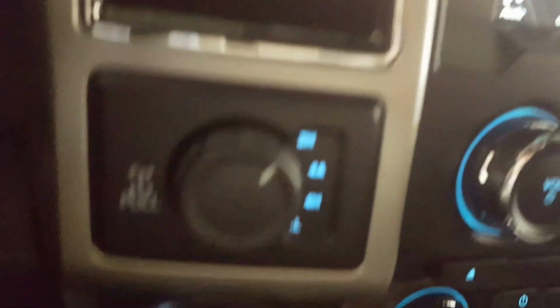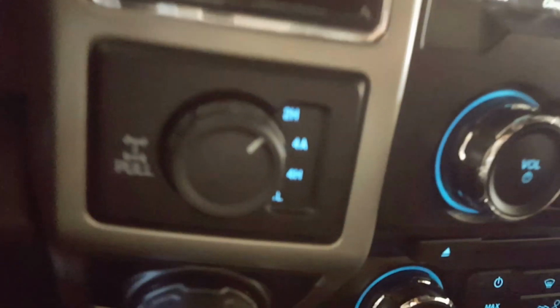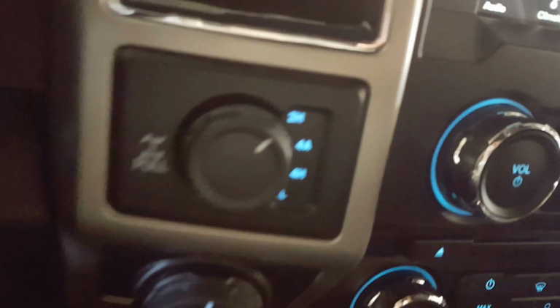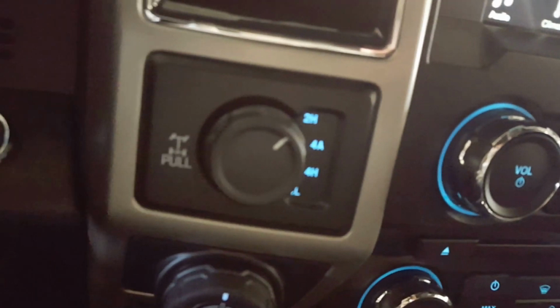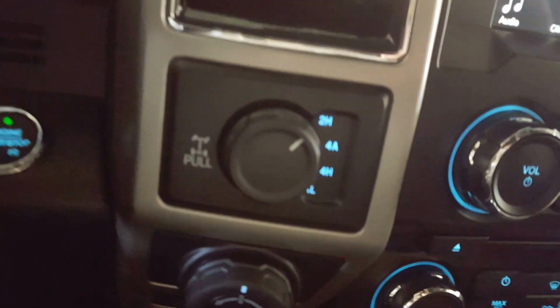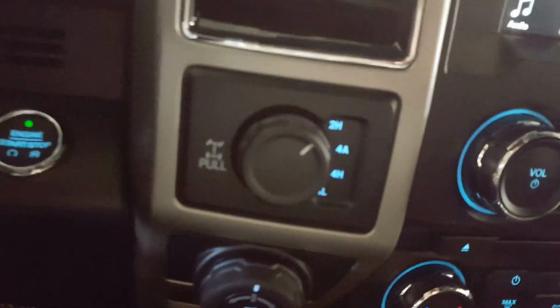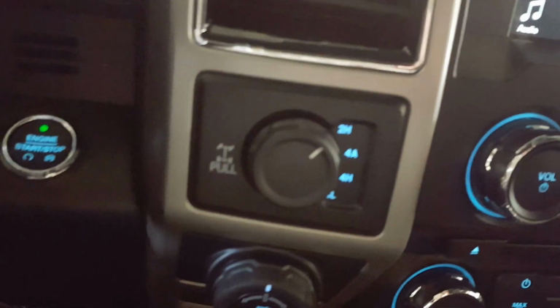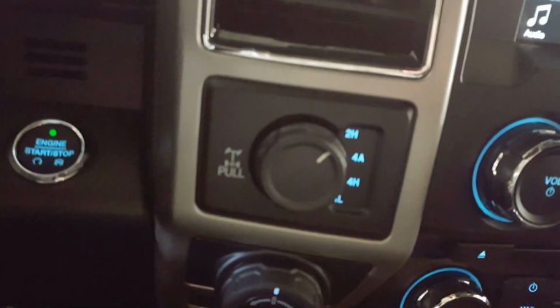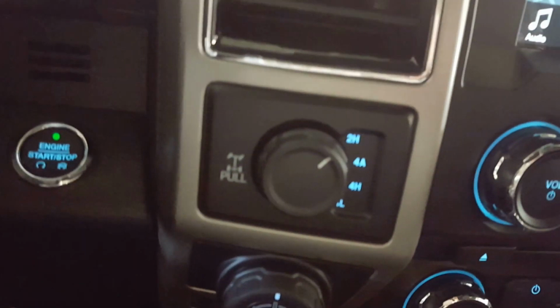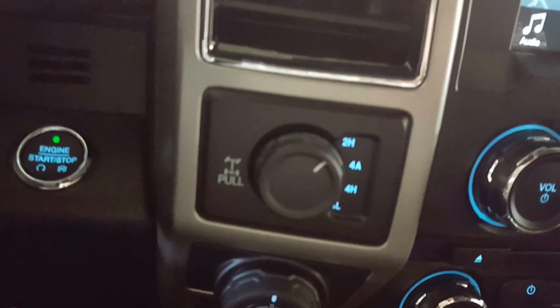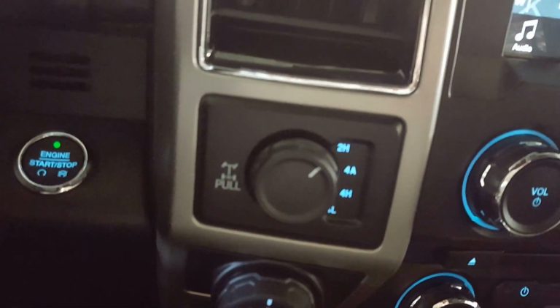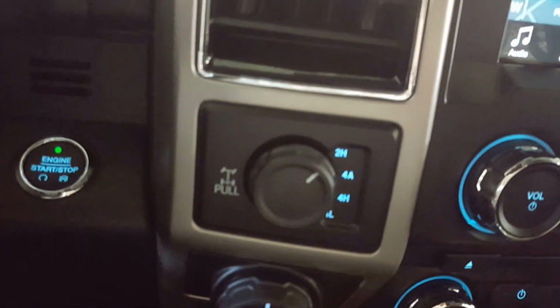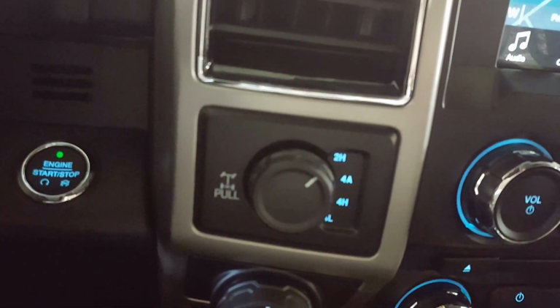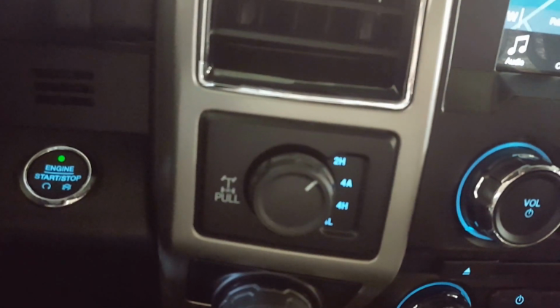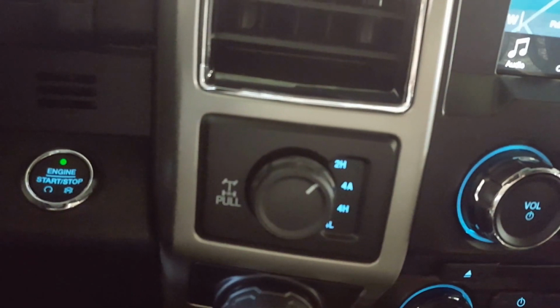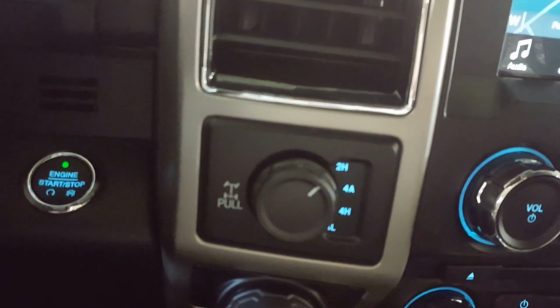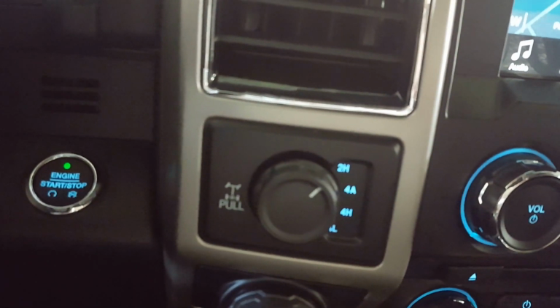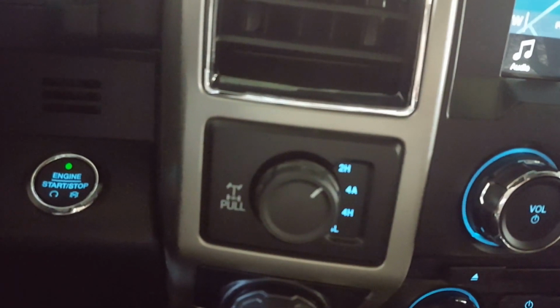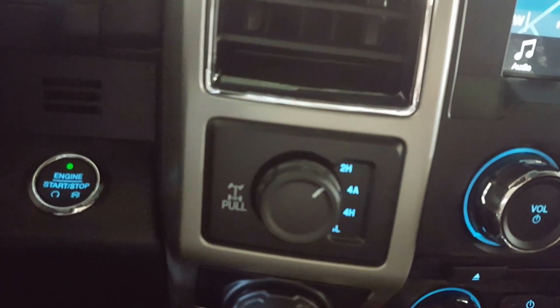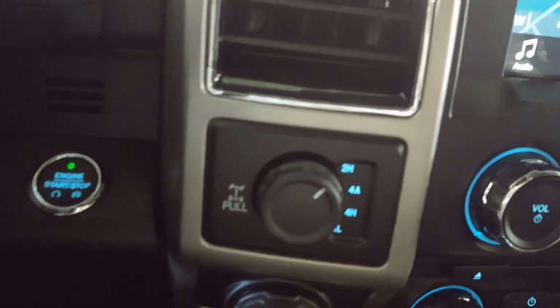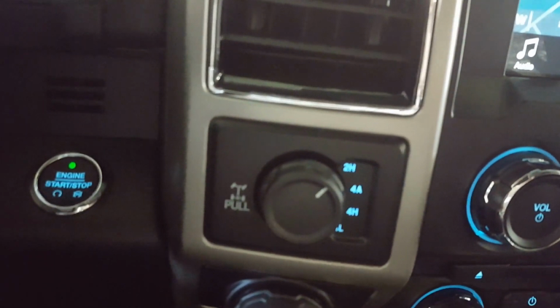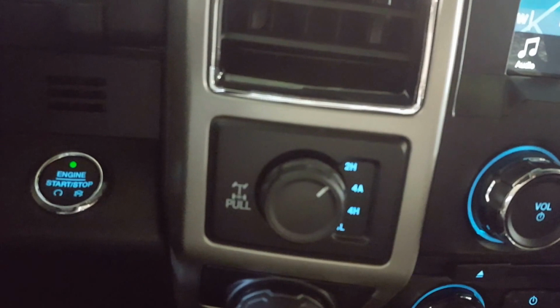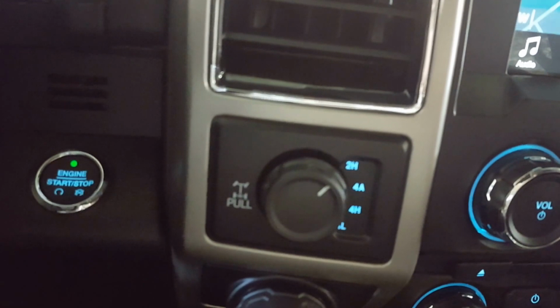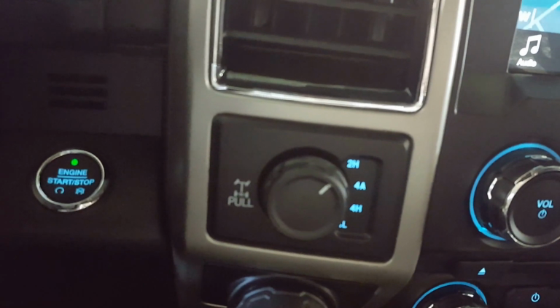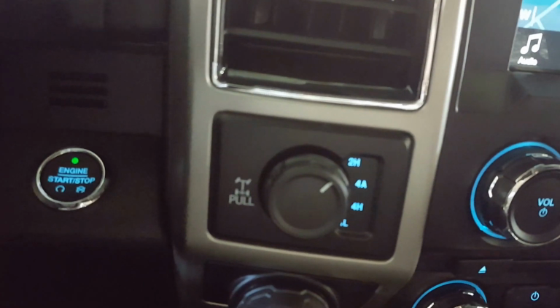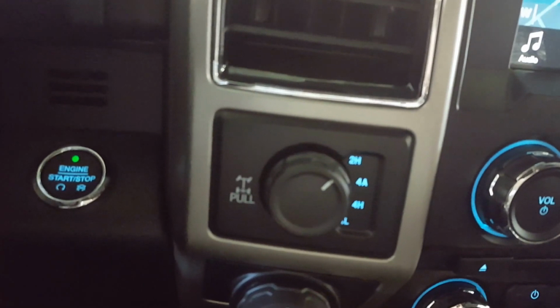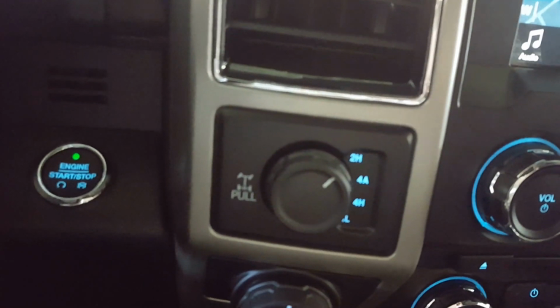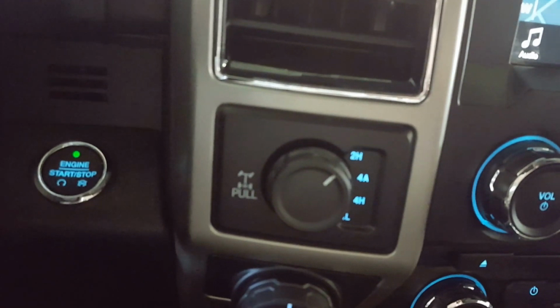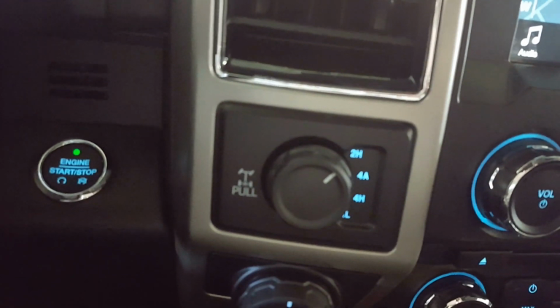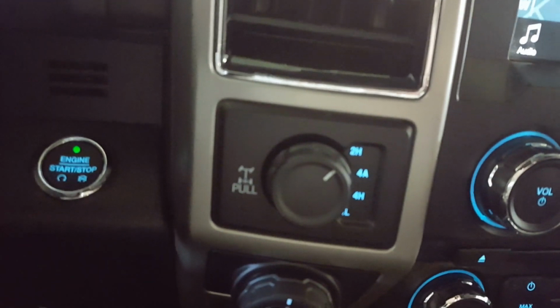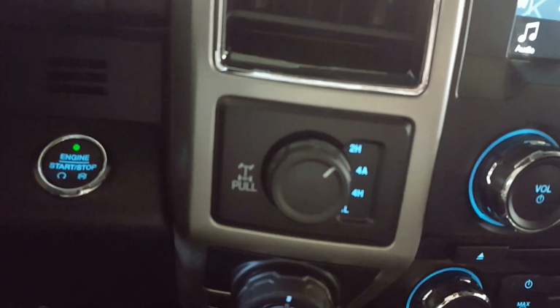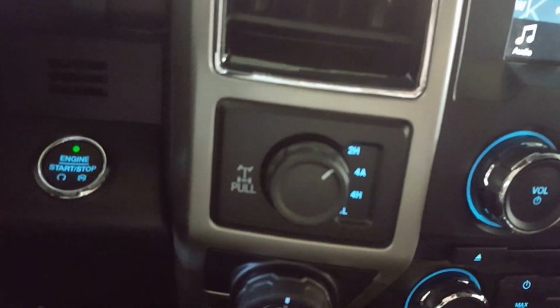To start the truck, simply press down on the brake and you have your push button start and stop.